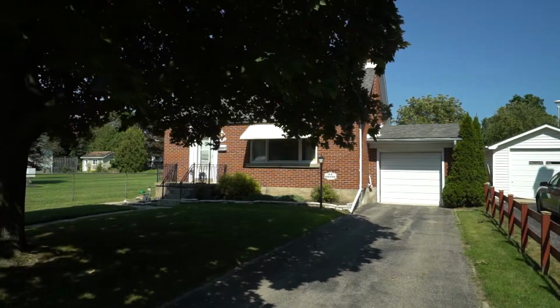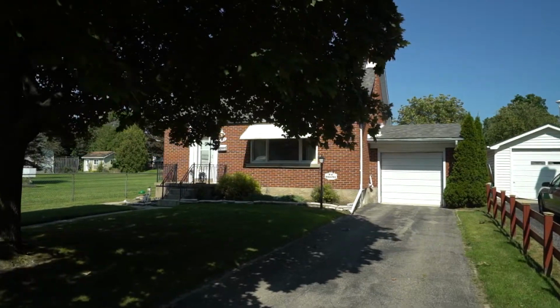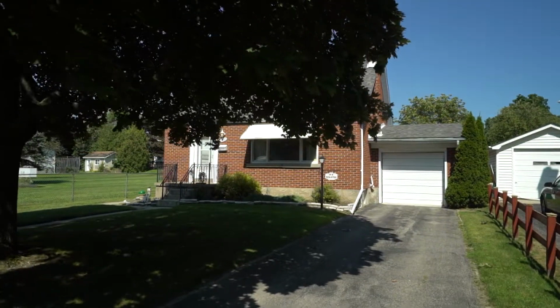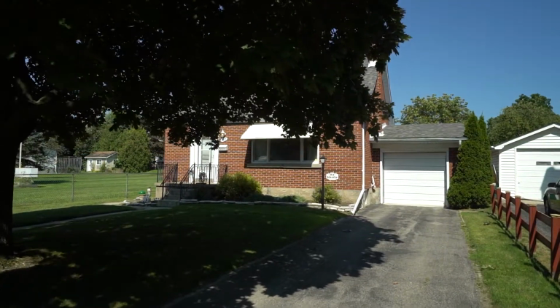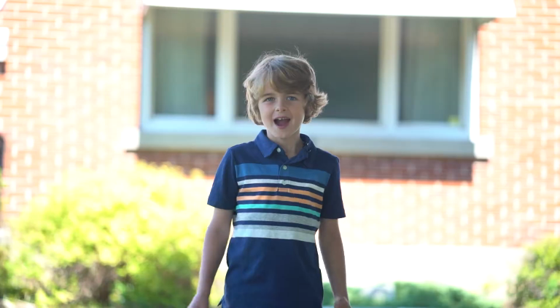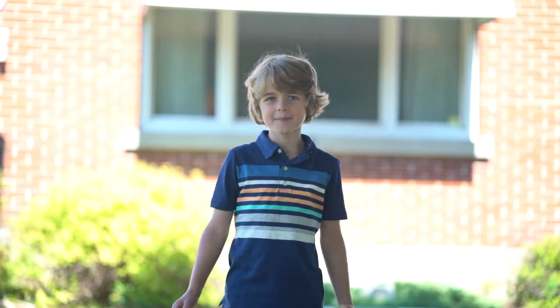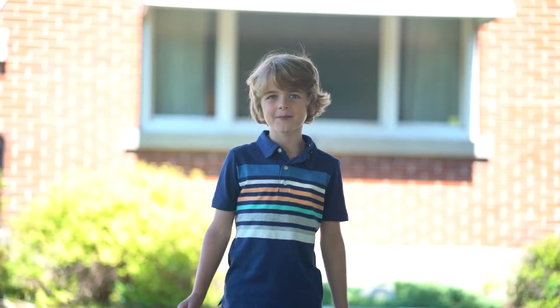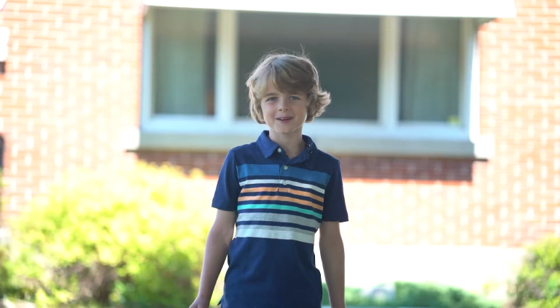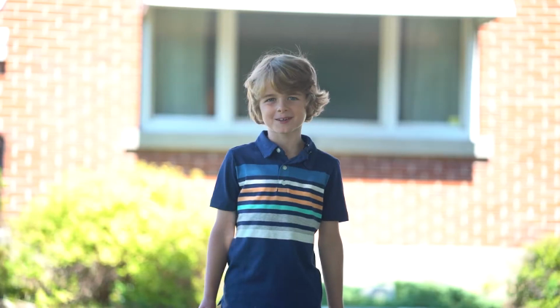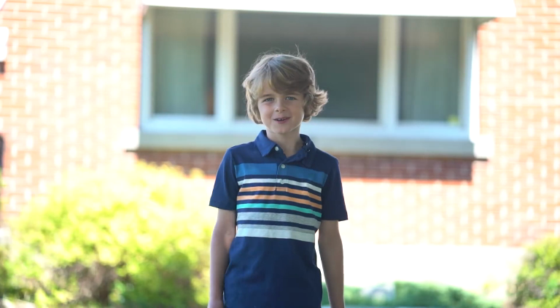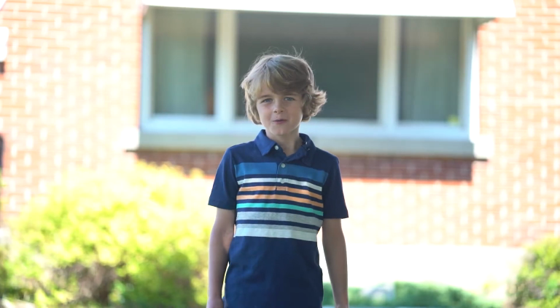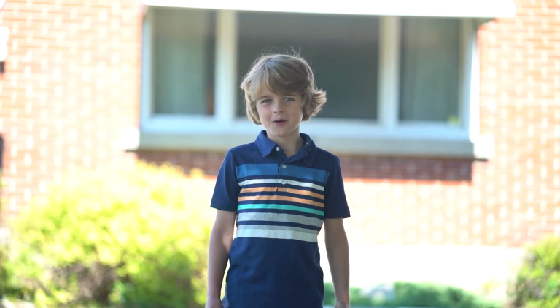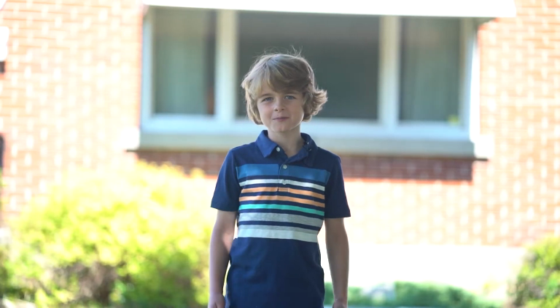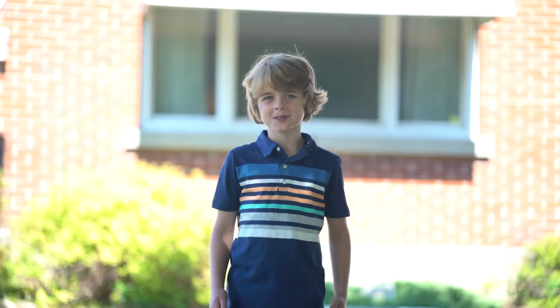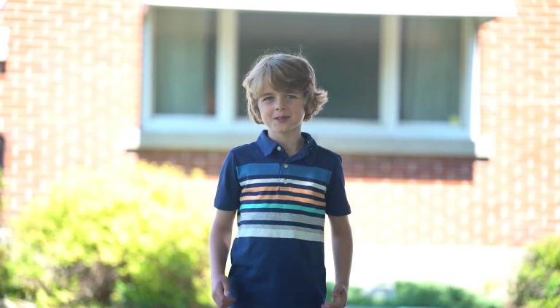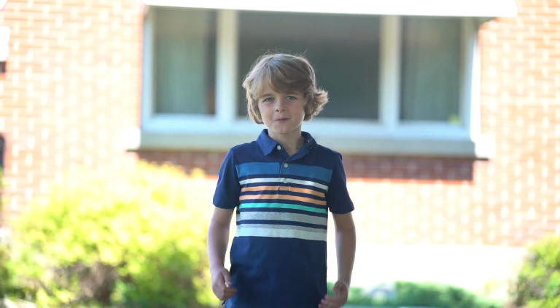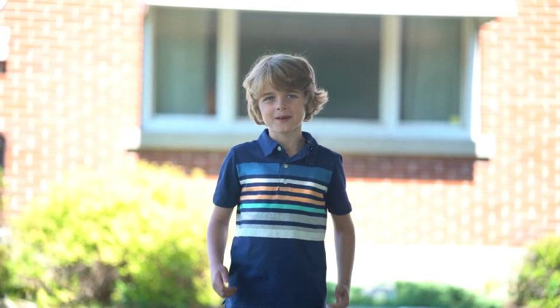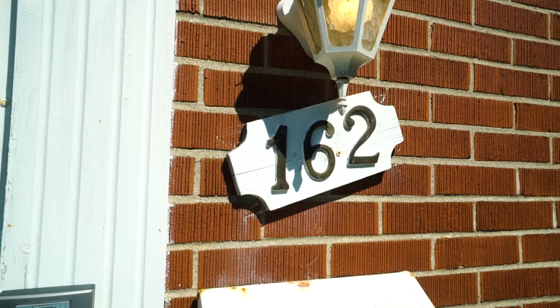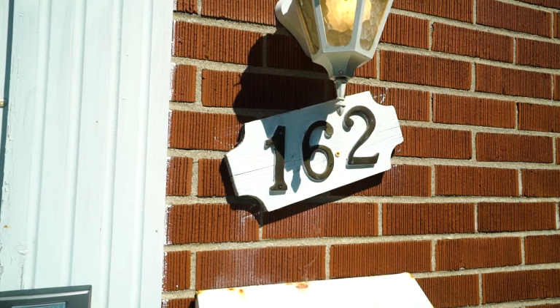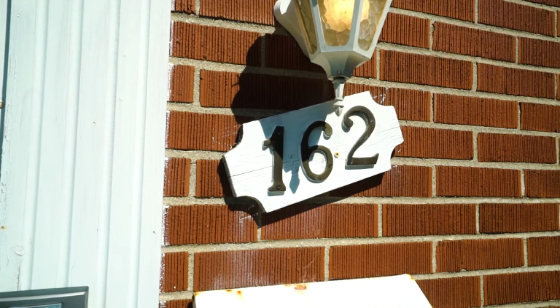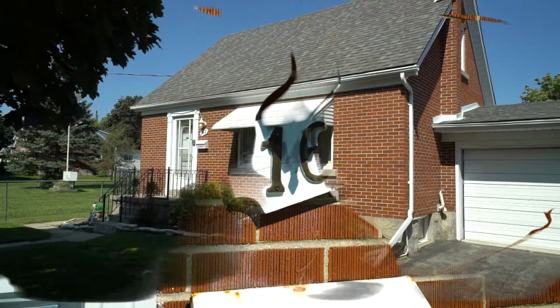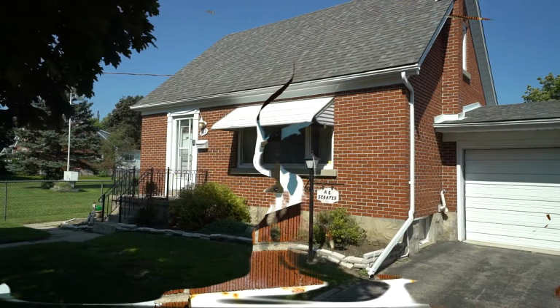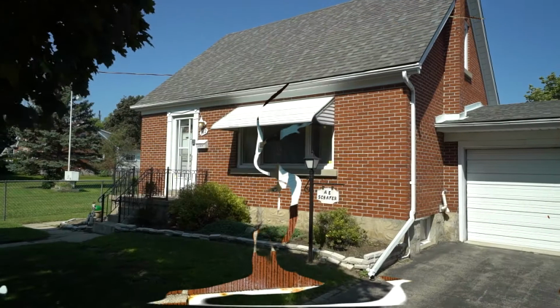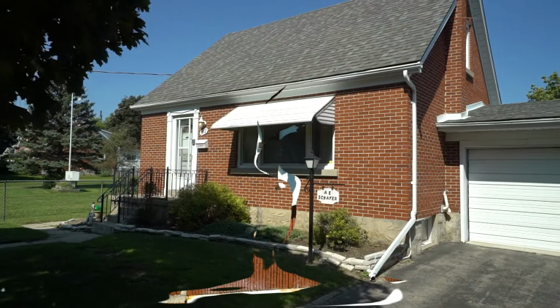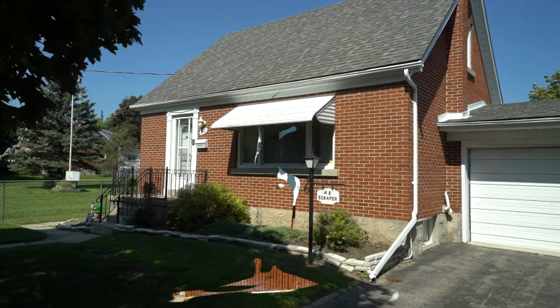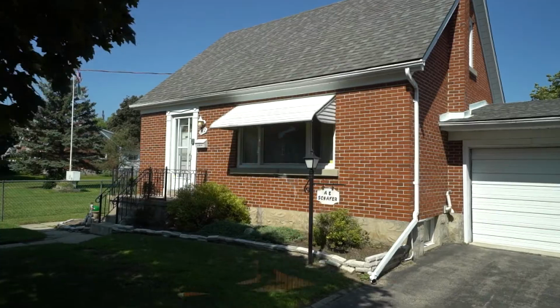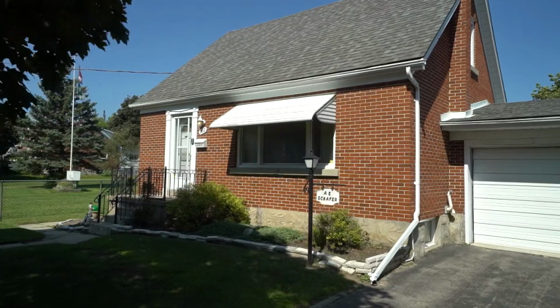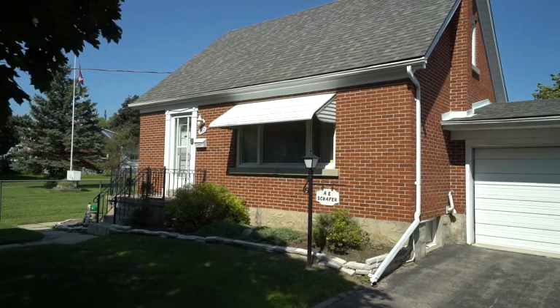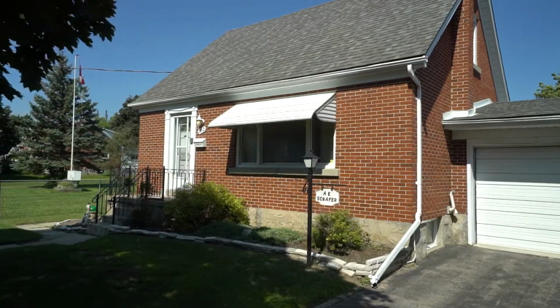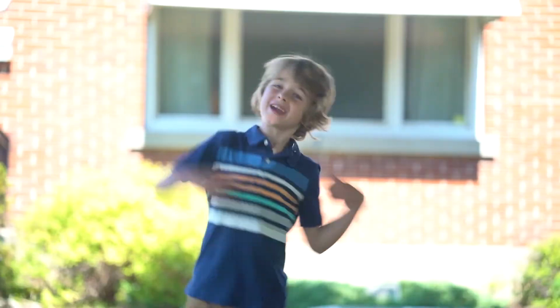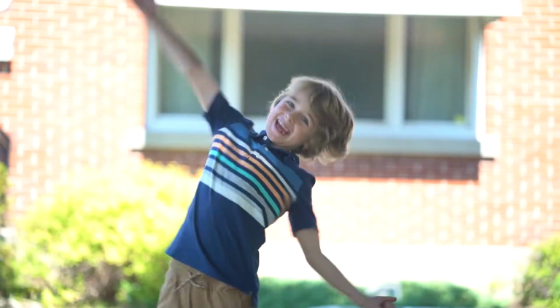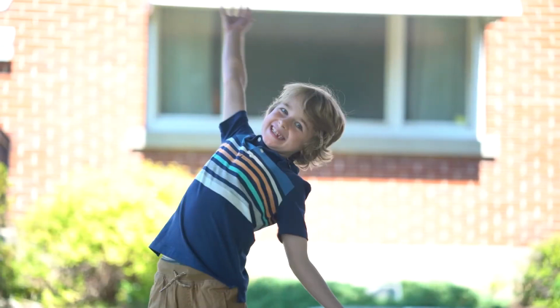Hi, I'm Kid Realtor. Welcome to 162 Bridgeport Road East.